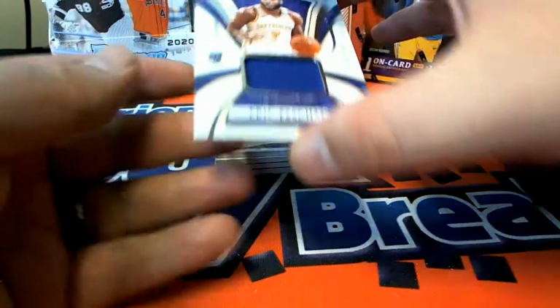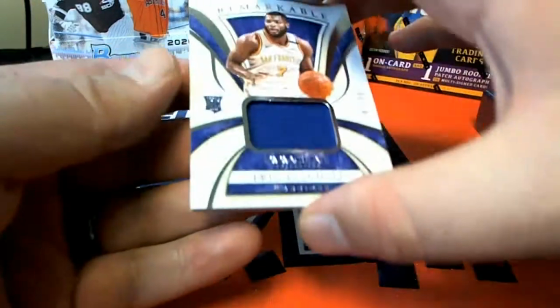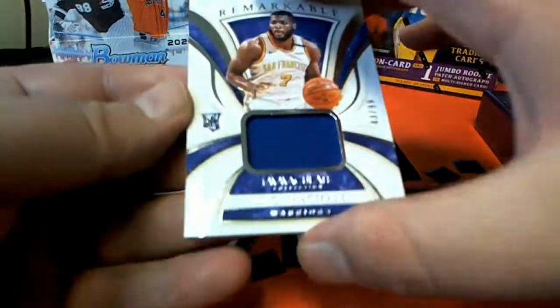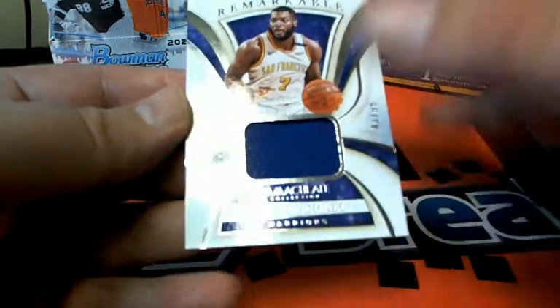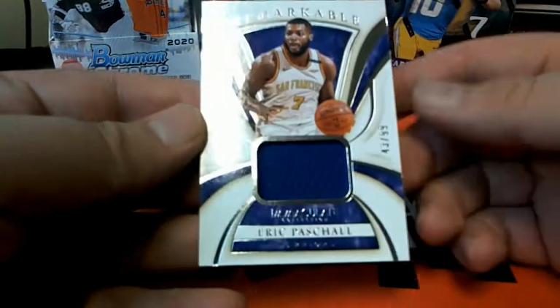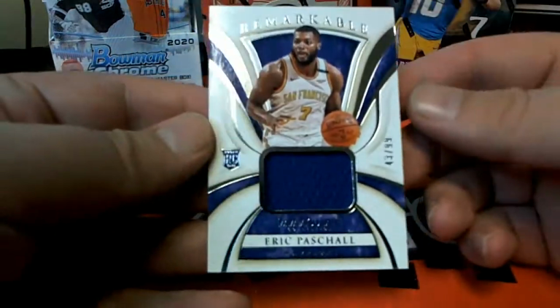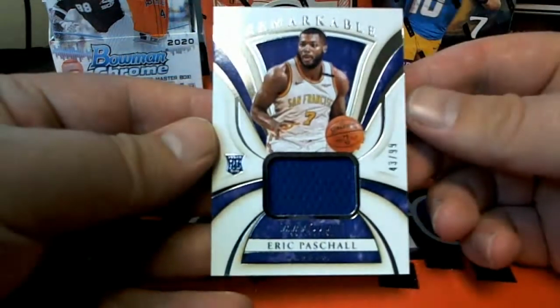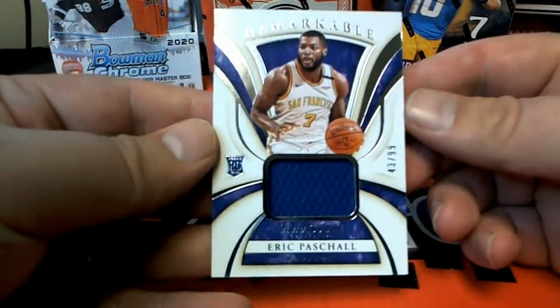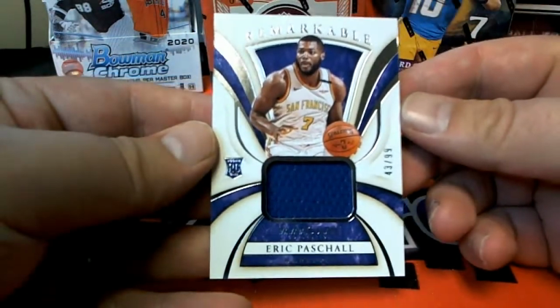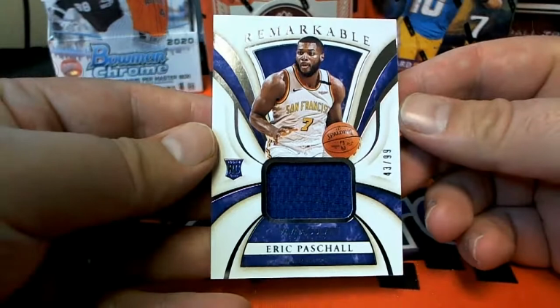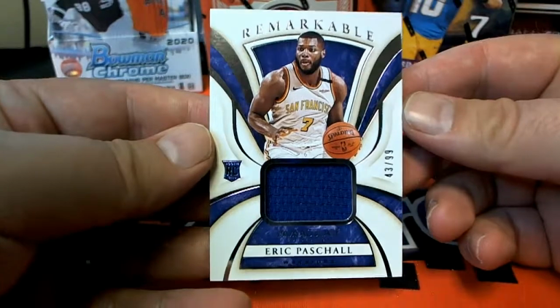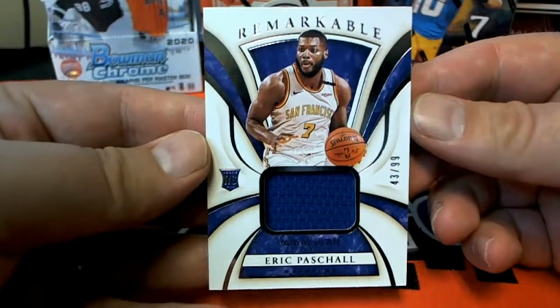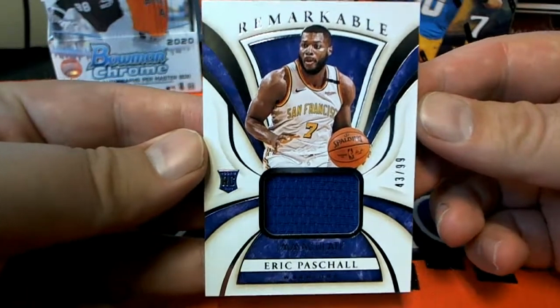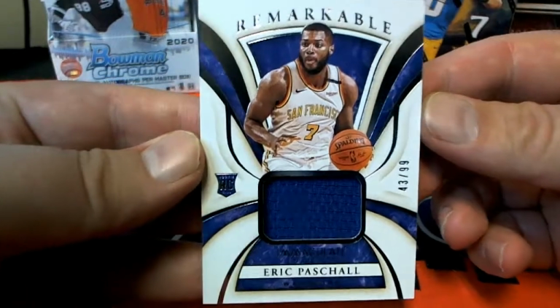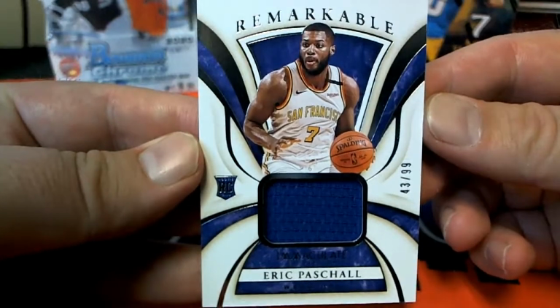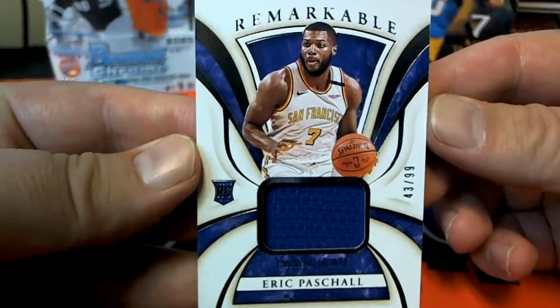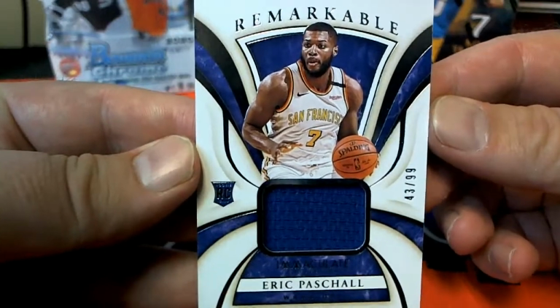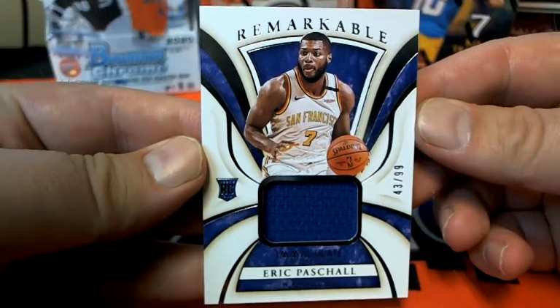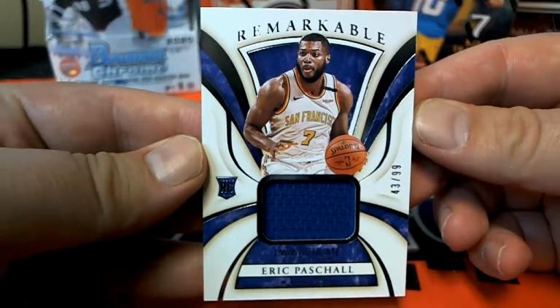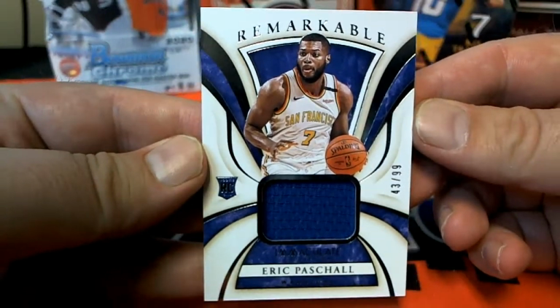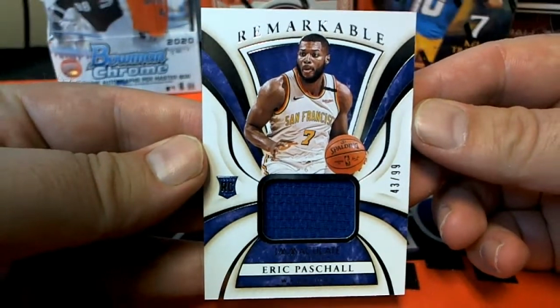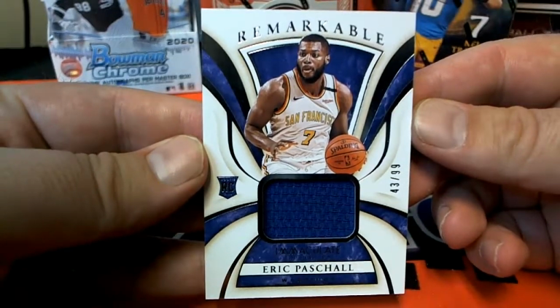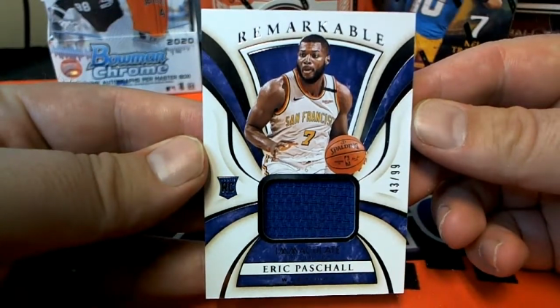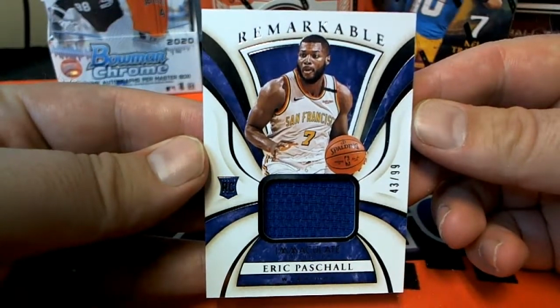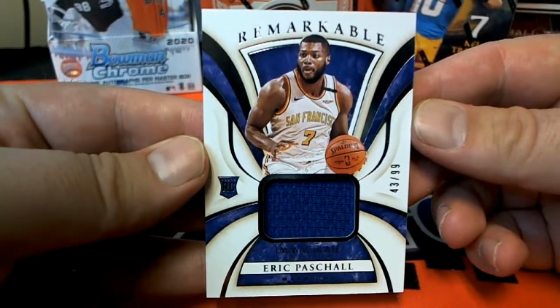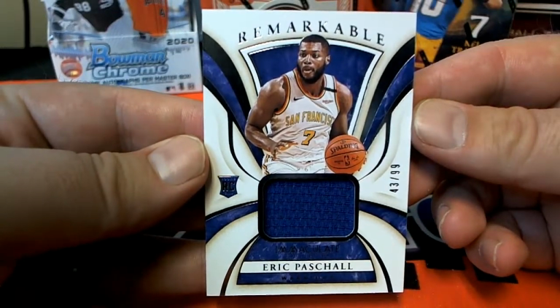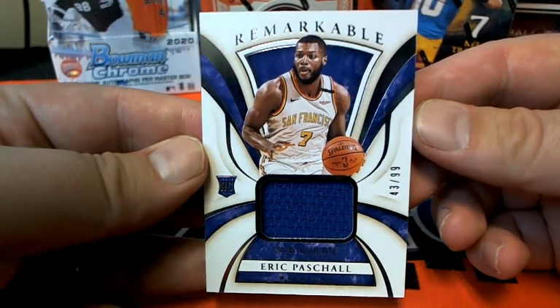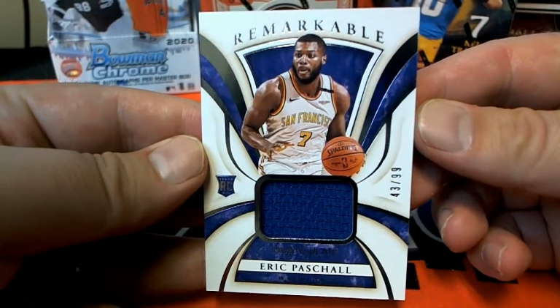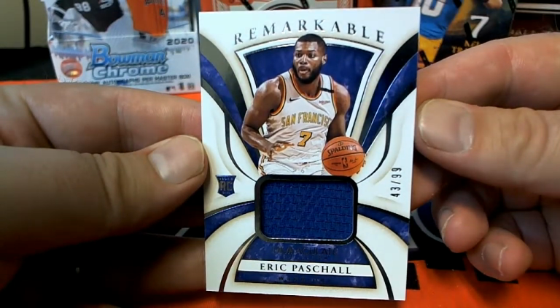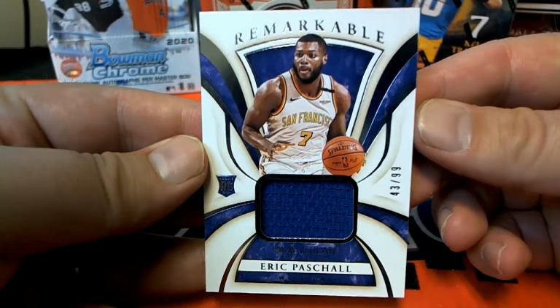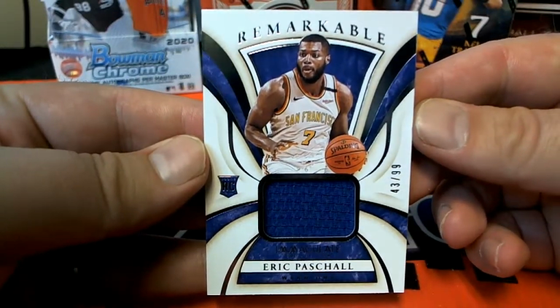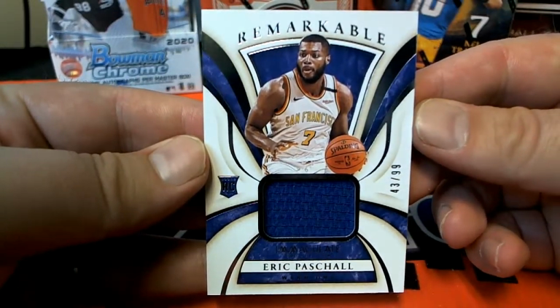Next up, we got a Pascal — nice one, 43 of 99. Outstanding, remarkable rookie.